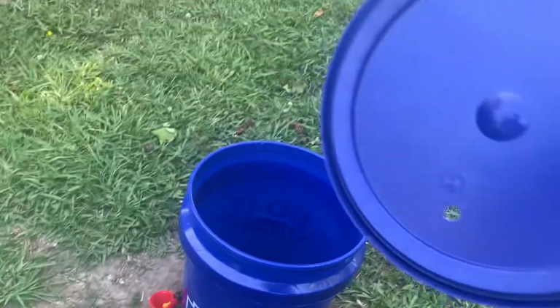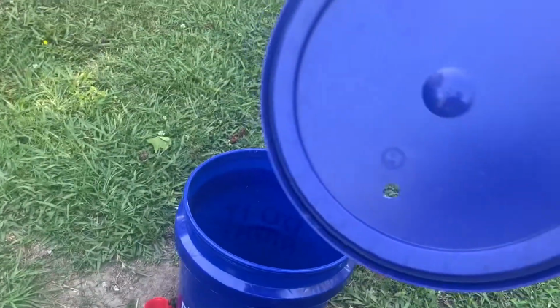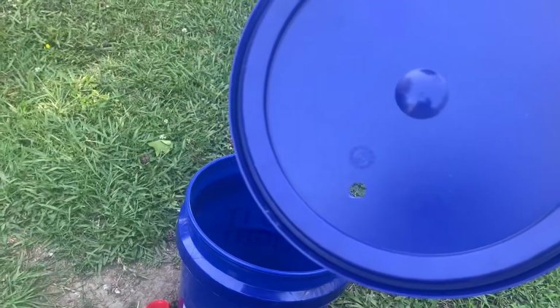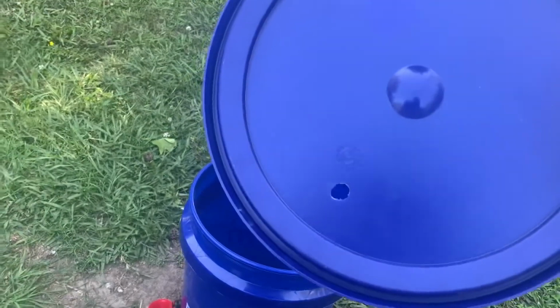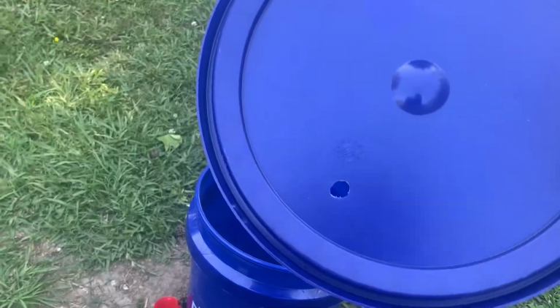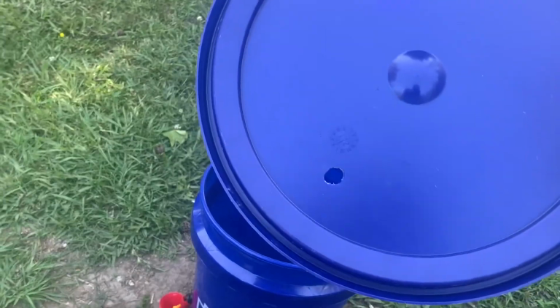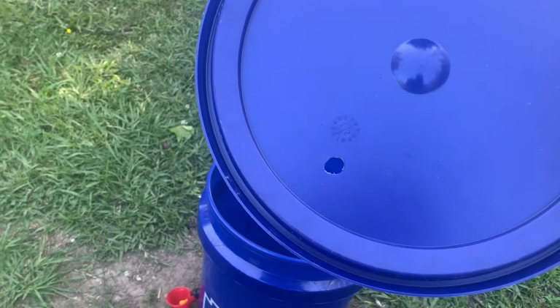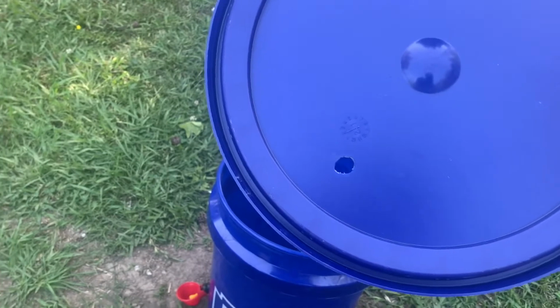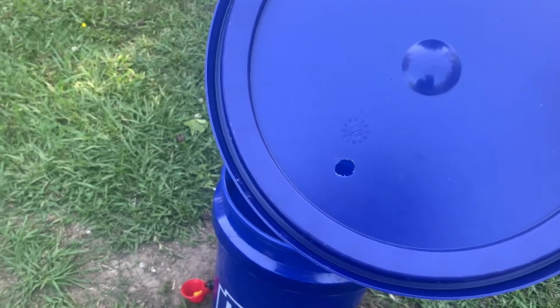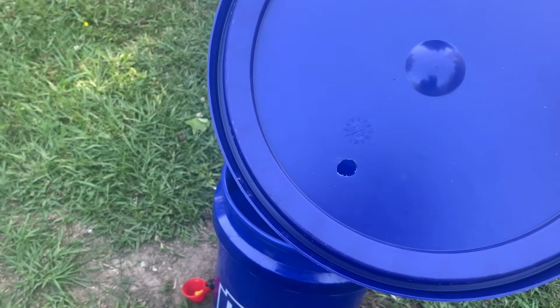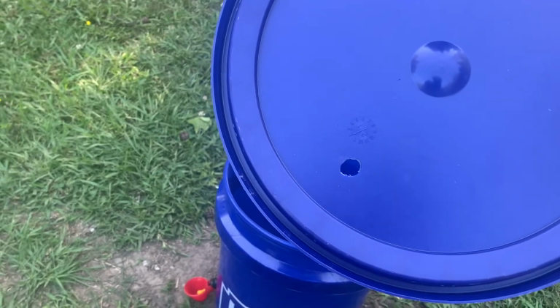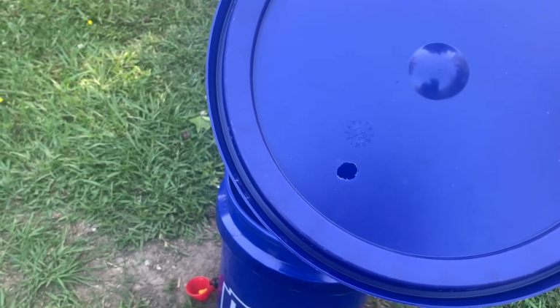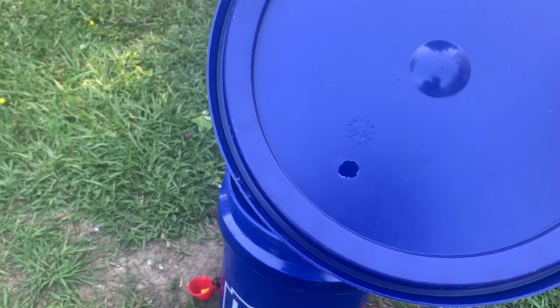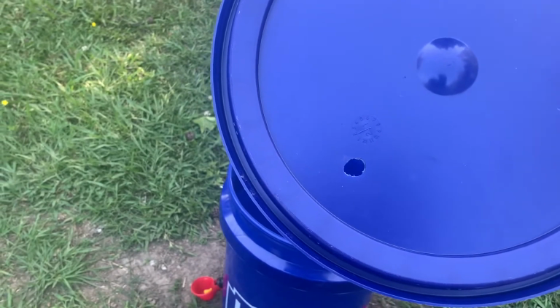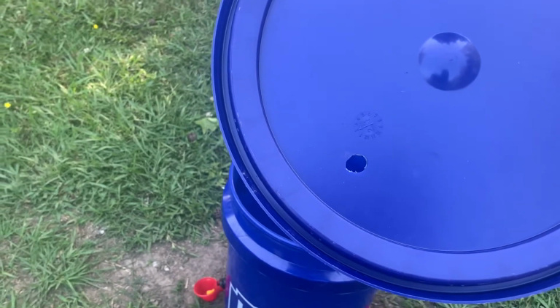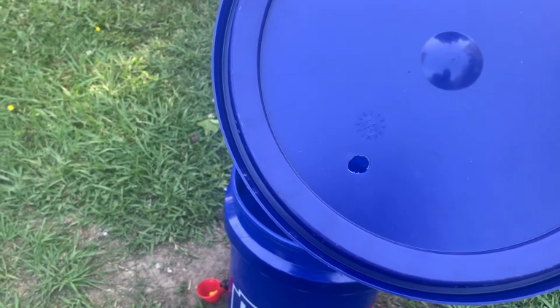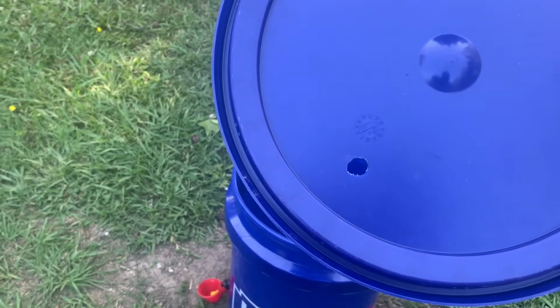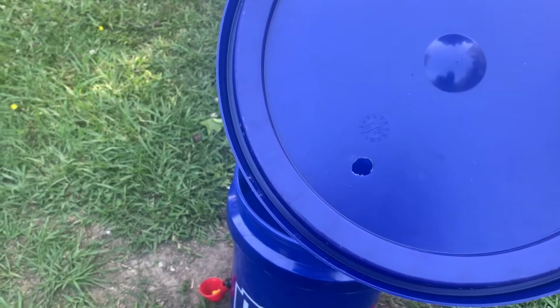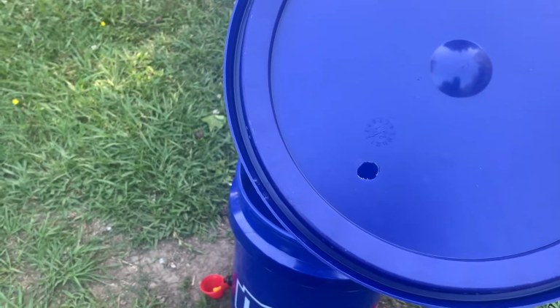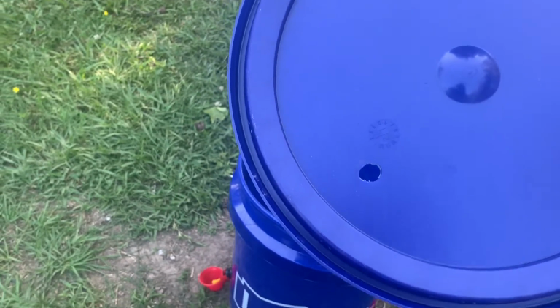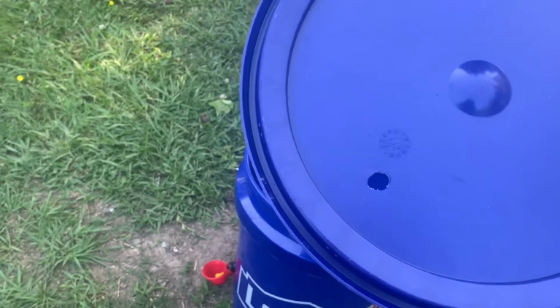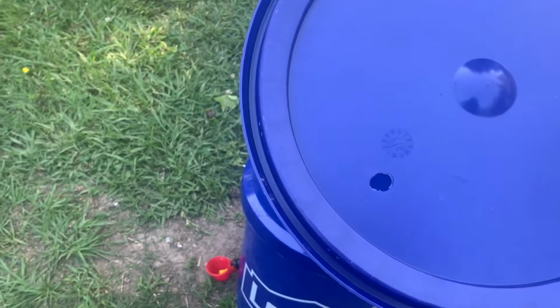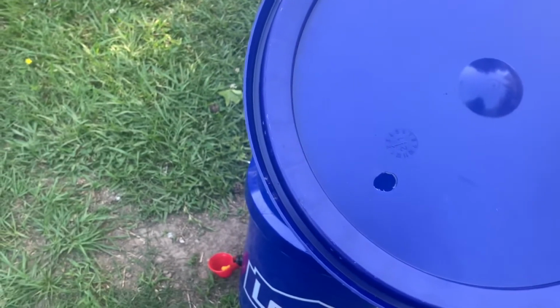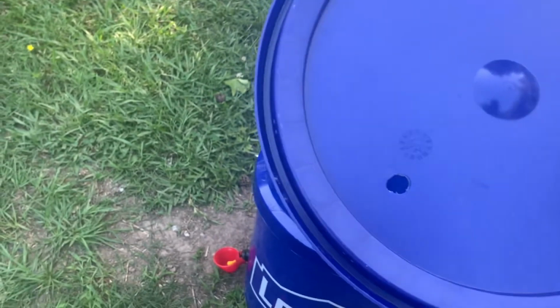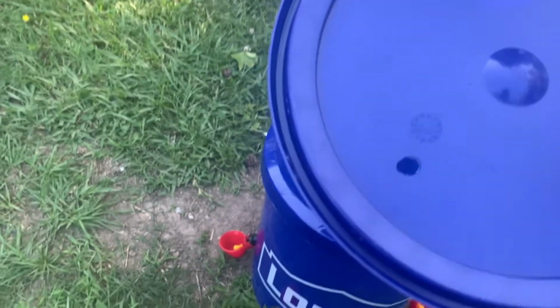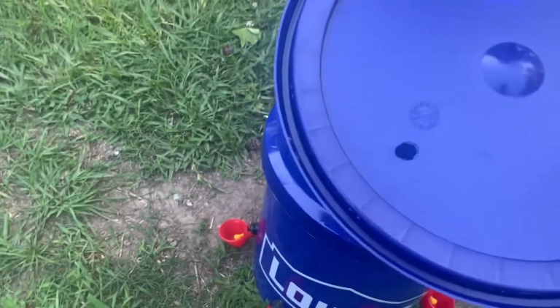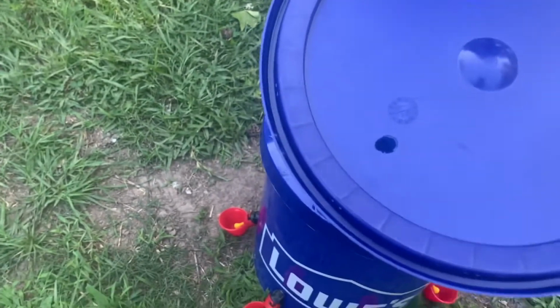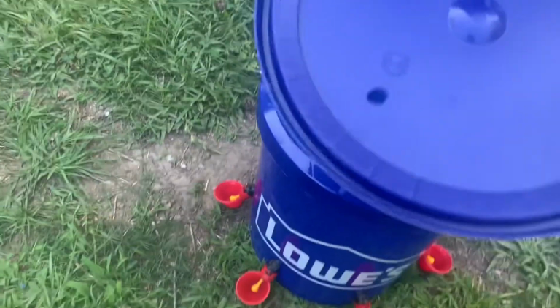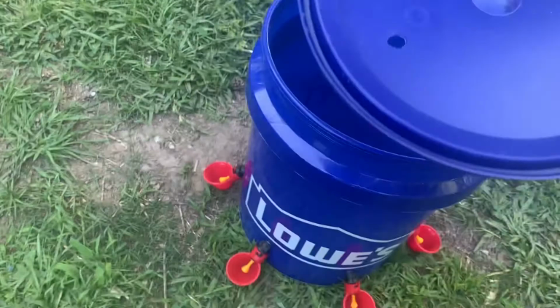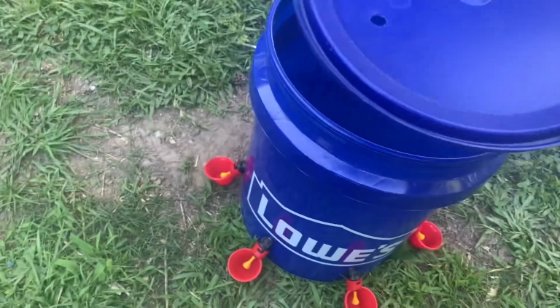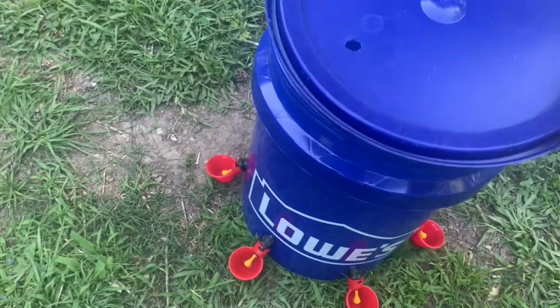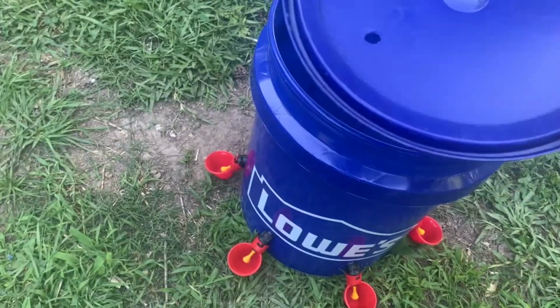You also have to drill your hole for the hose — the hose I use has a seven-sixteenths outside diameter.